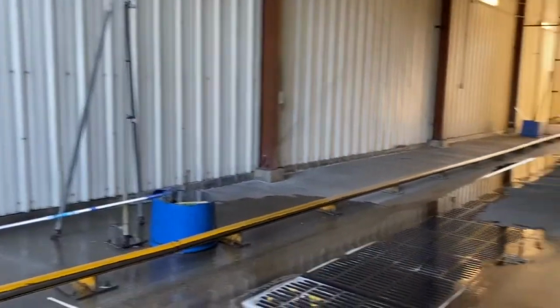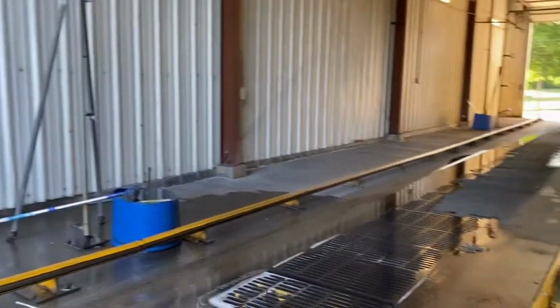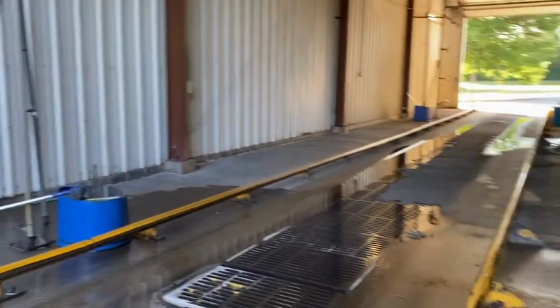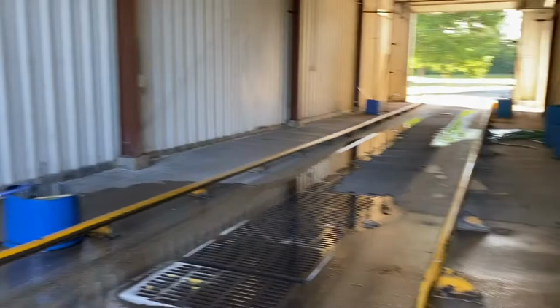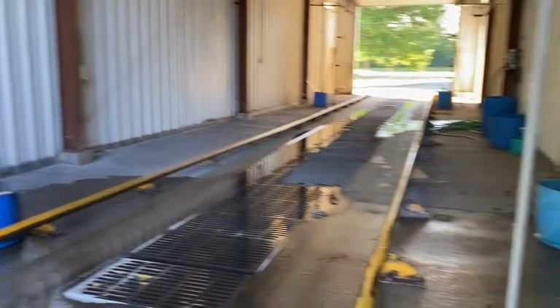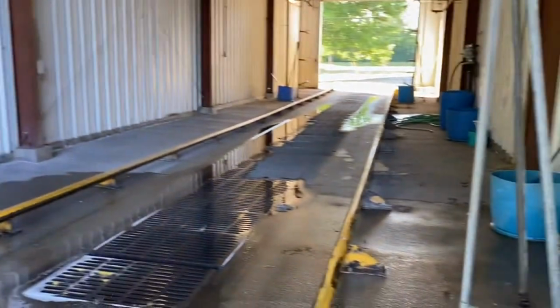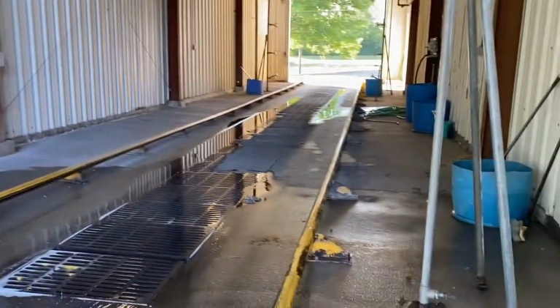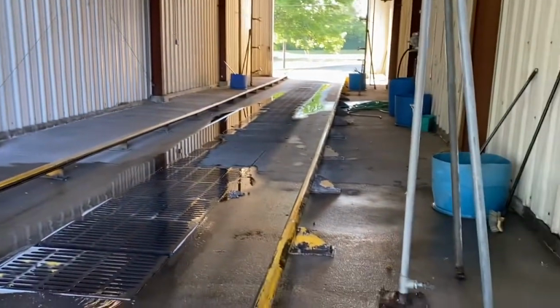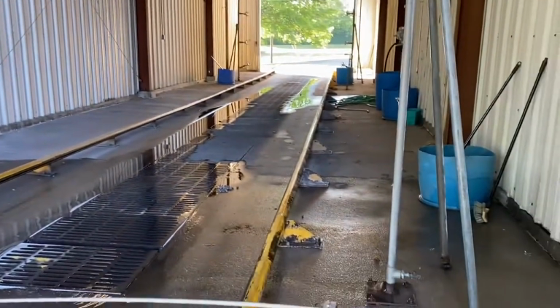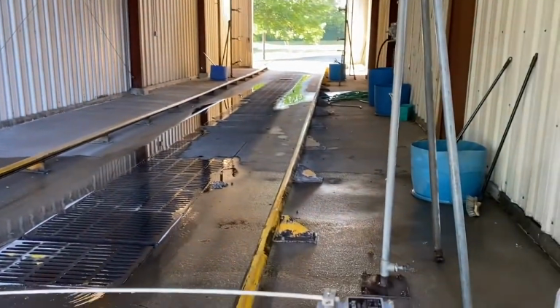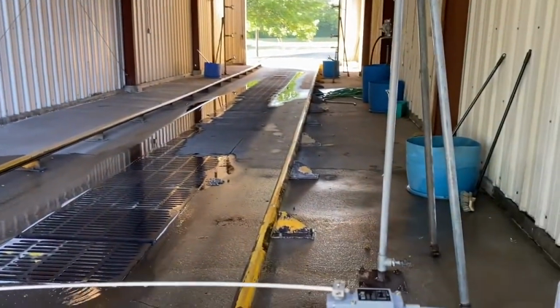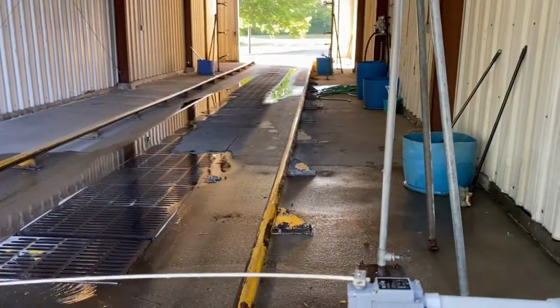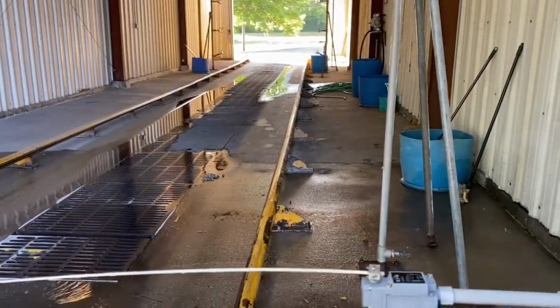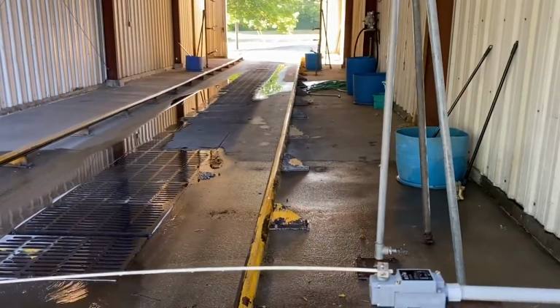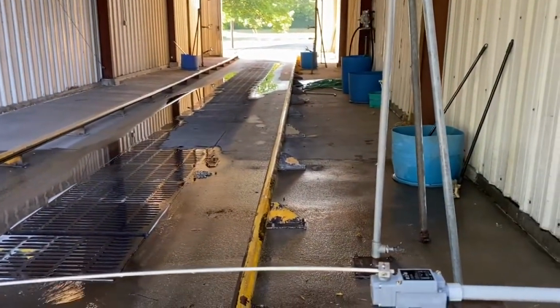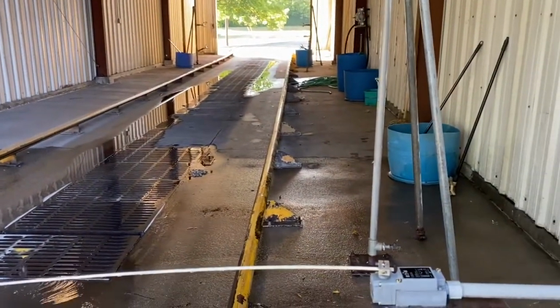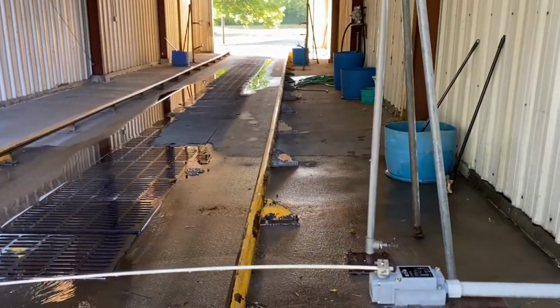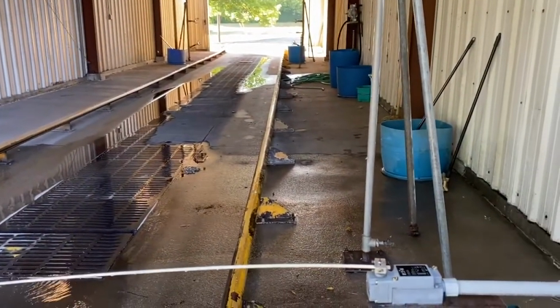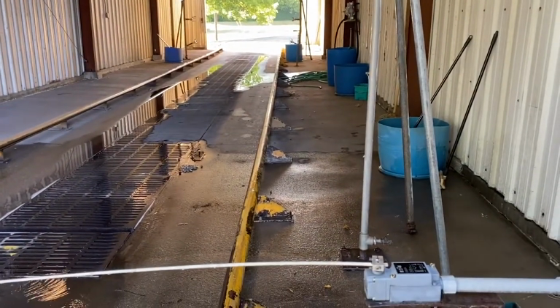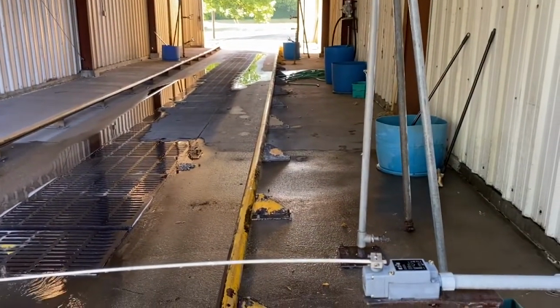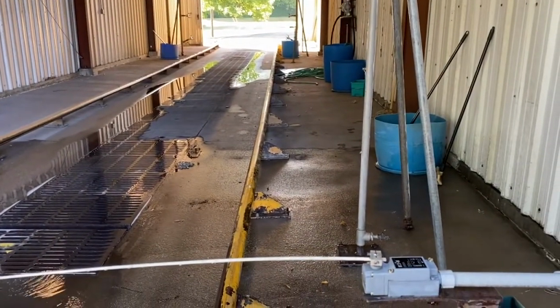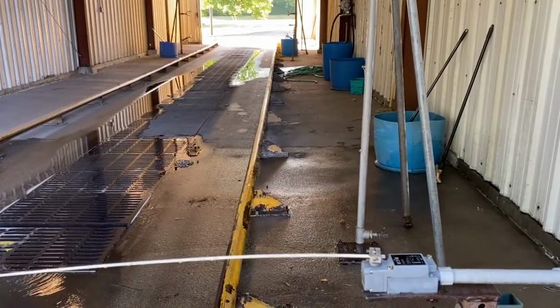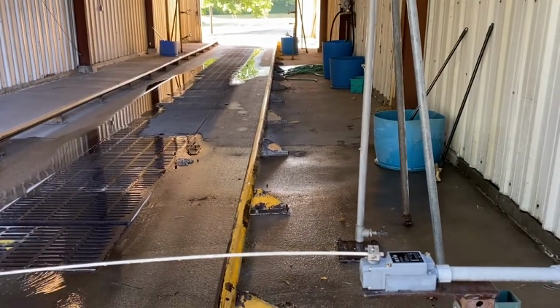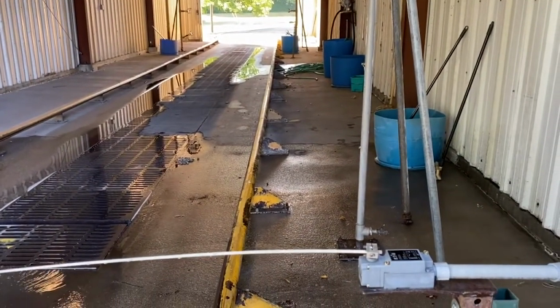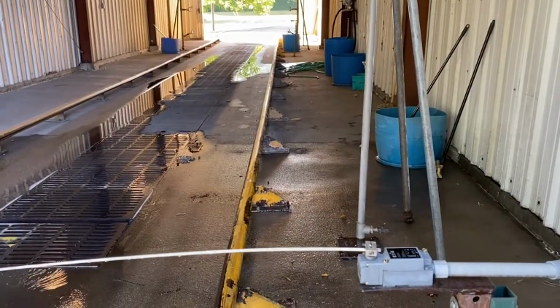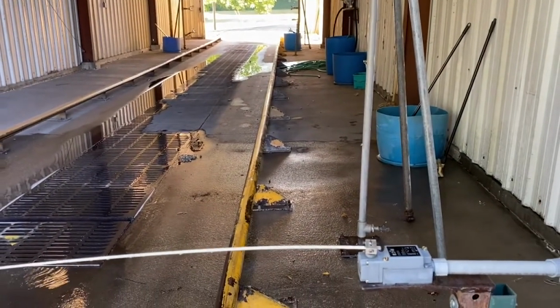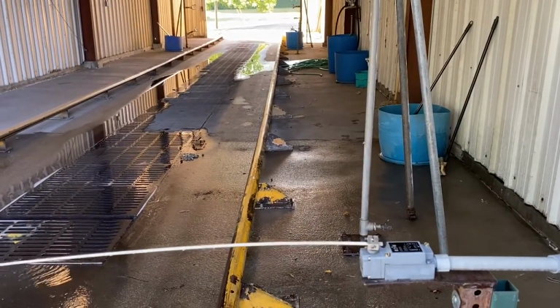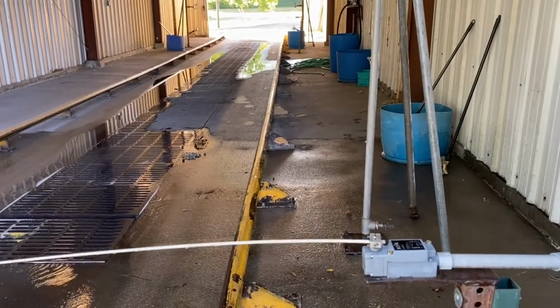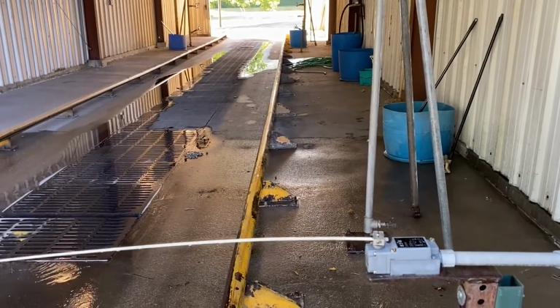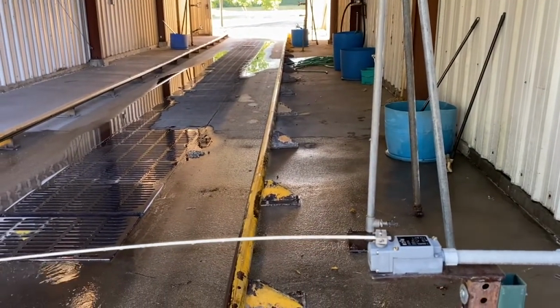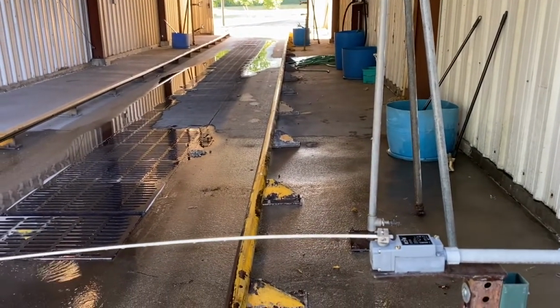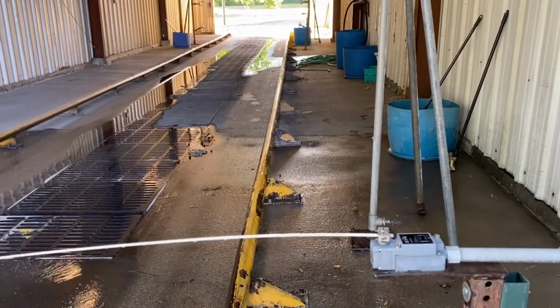Anyway, that's a little rundown of the bus wash at the Liberty Road school bus garage.